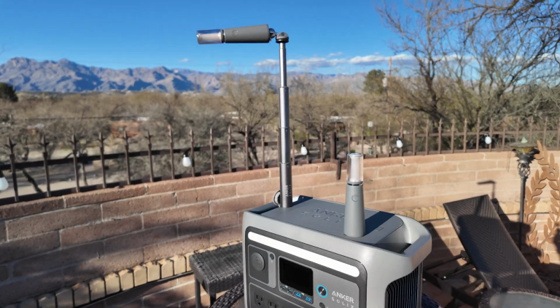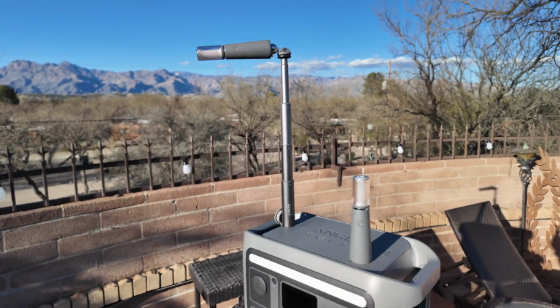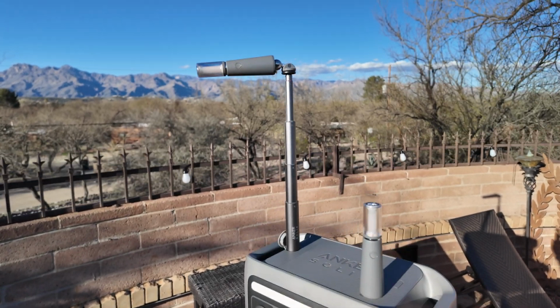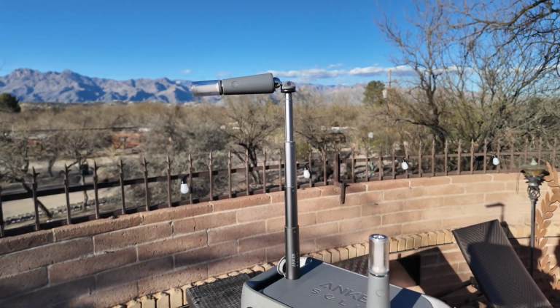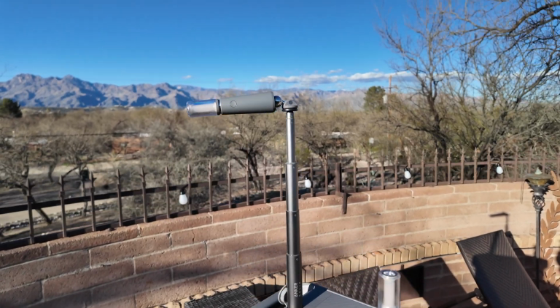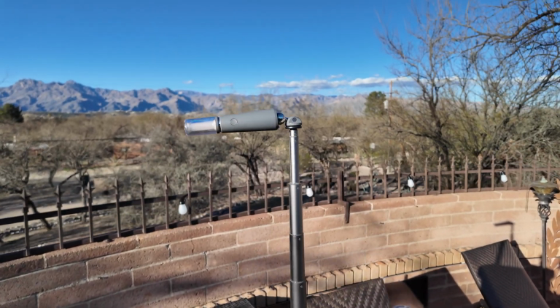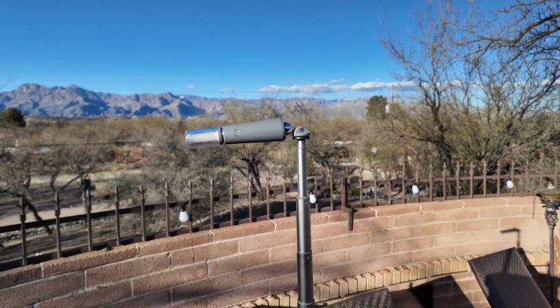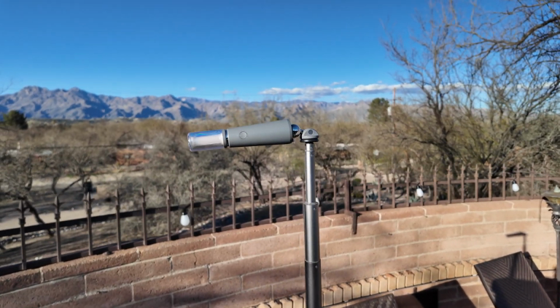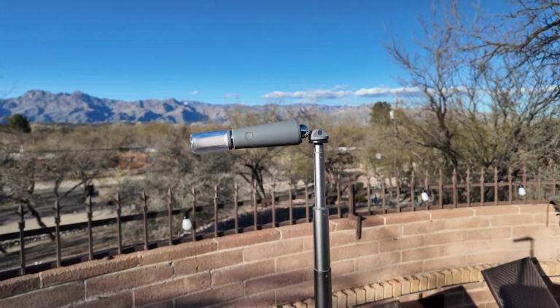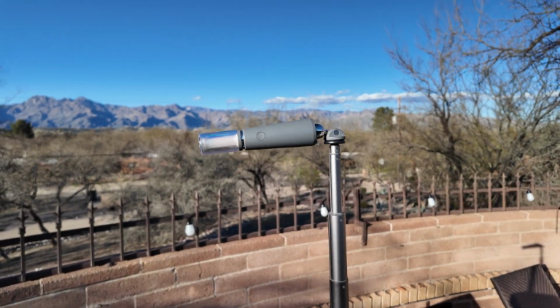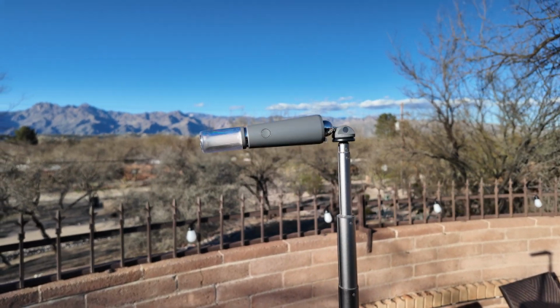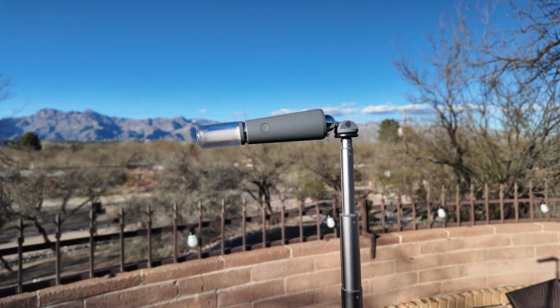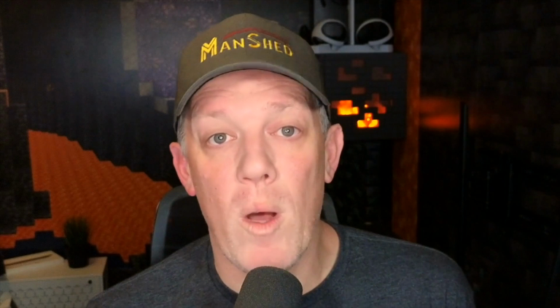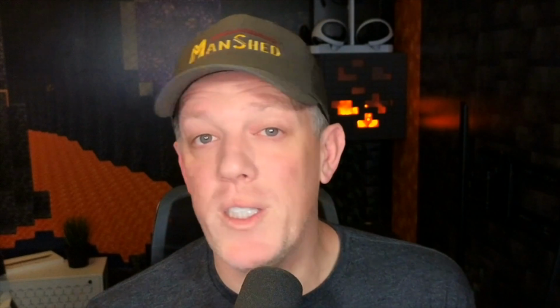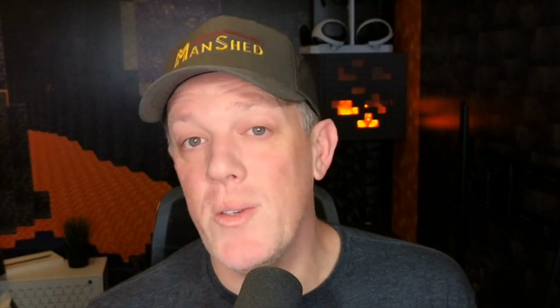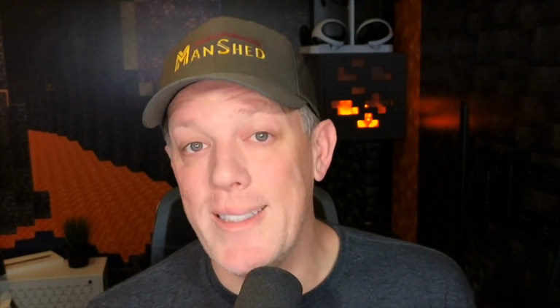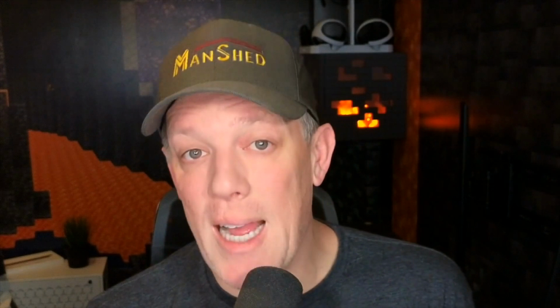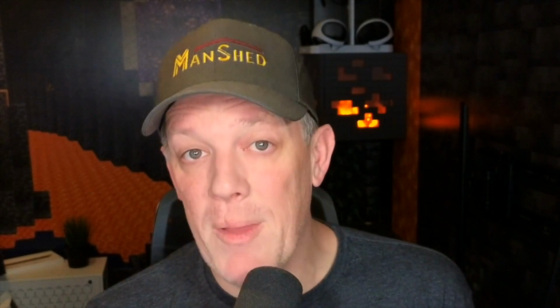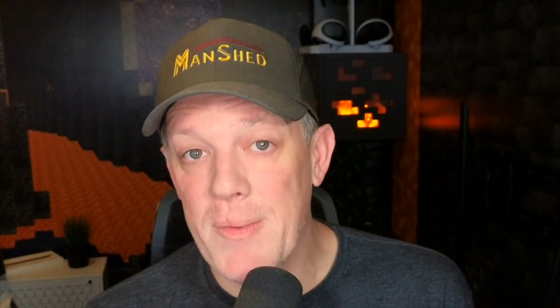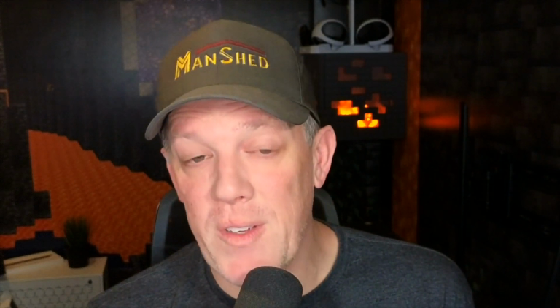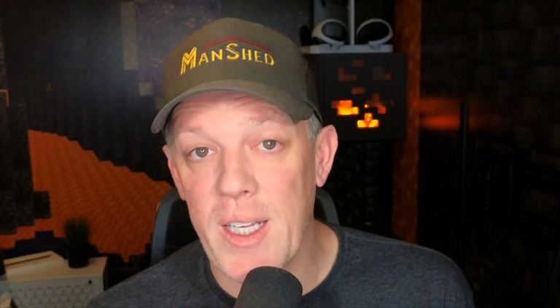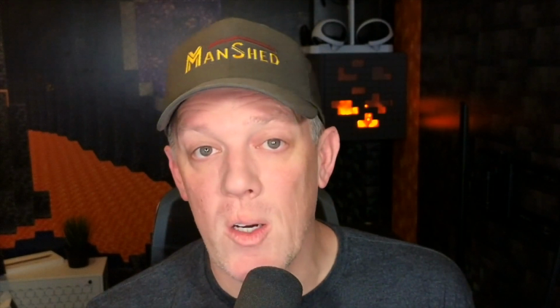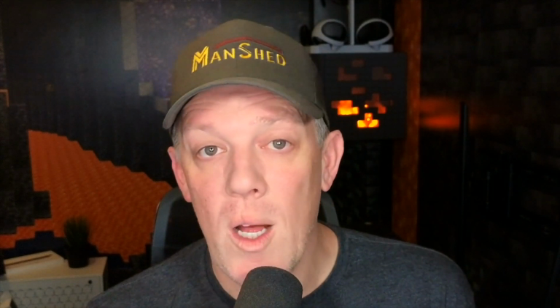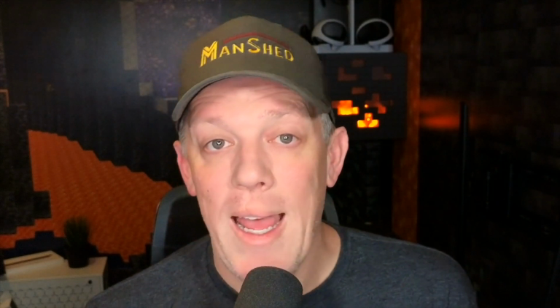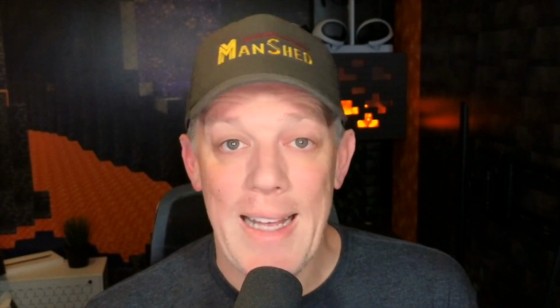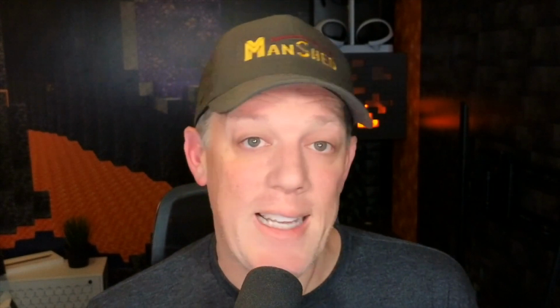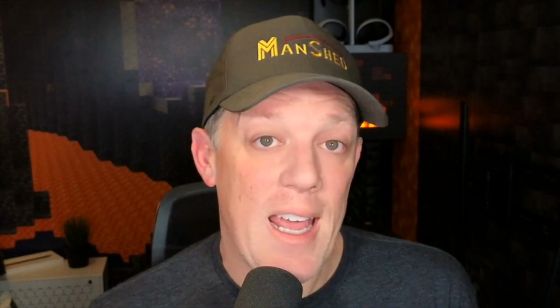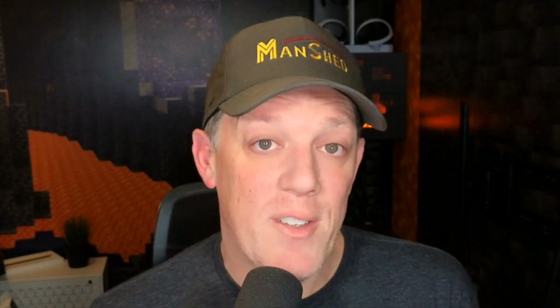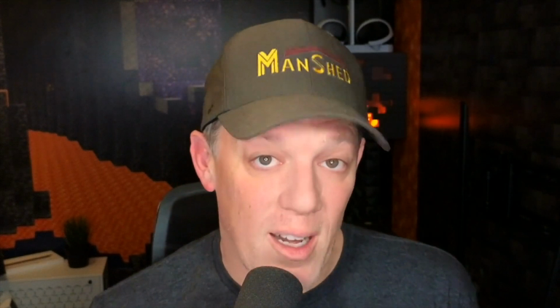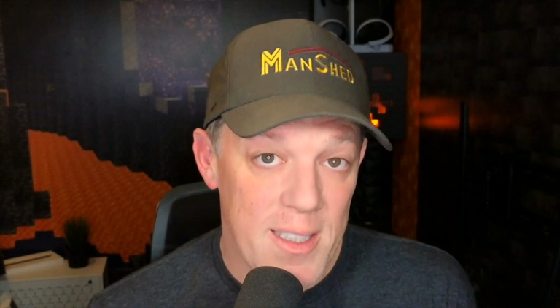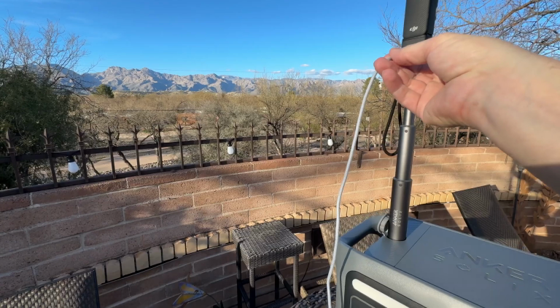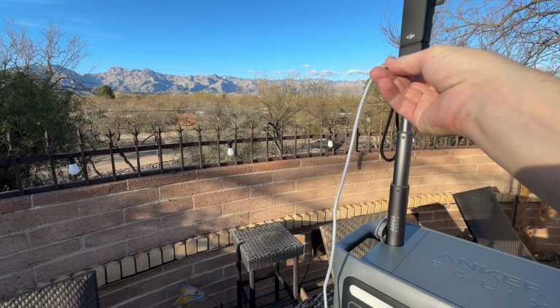I find this to be extremely useful when I want to do a time-lapse video, as I have constant power for my camera and a built-in tripod that is properly weighted and steady.